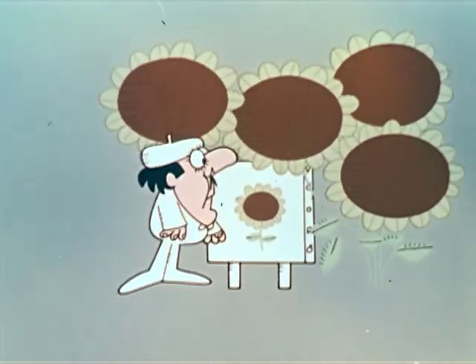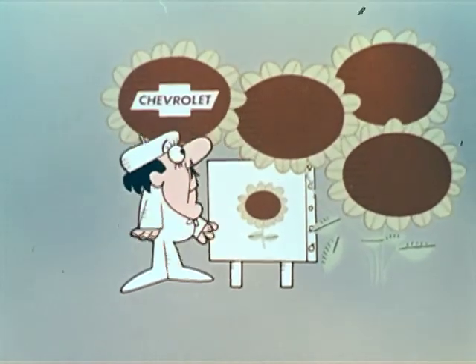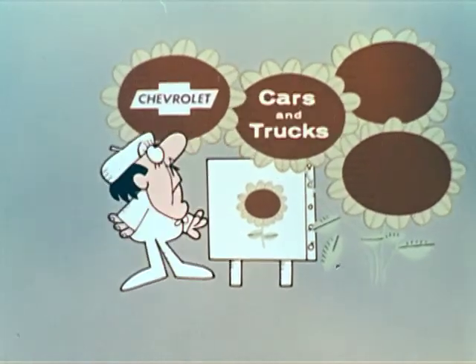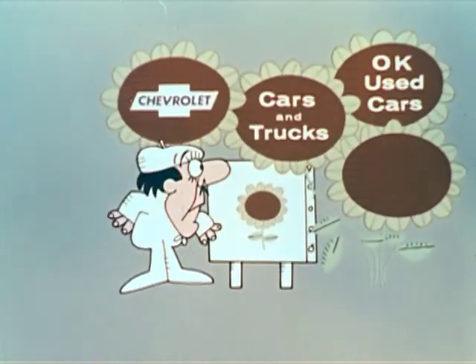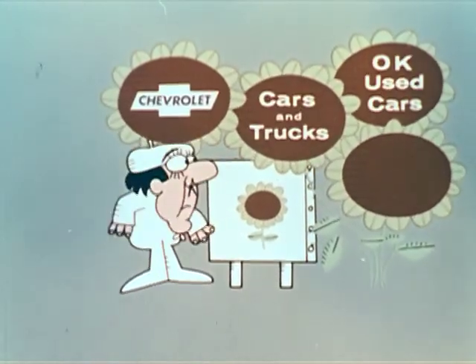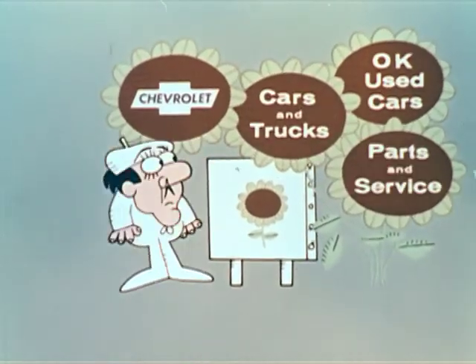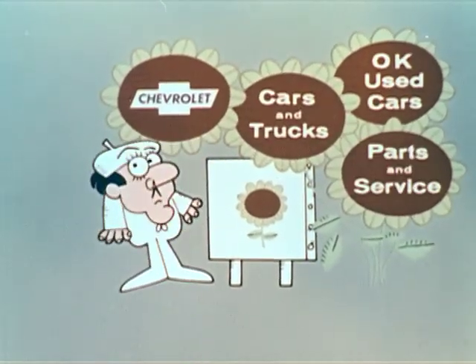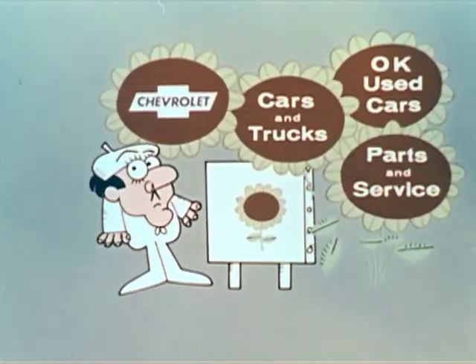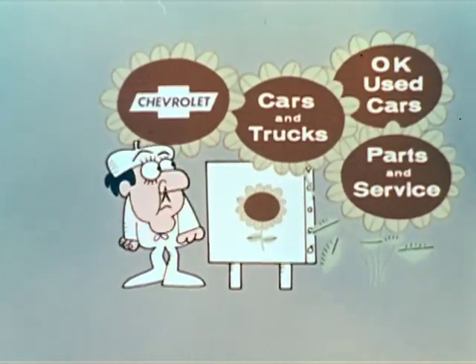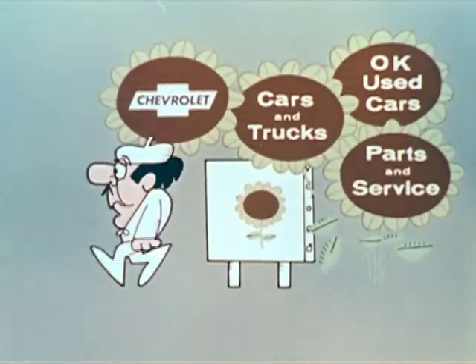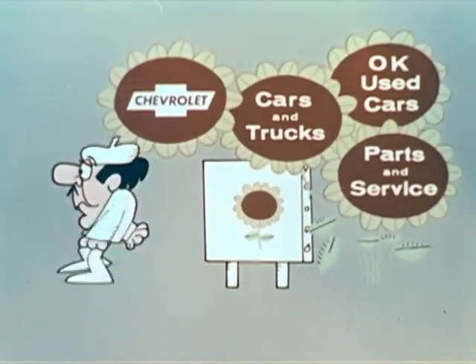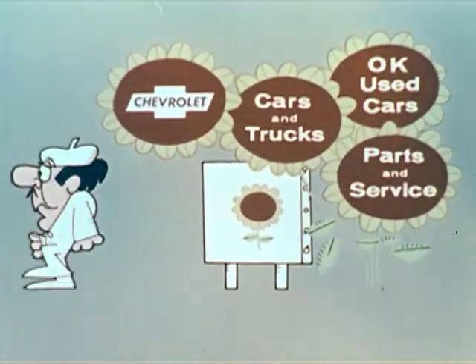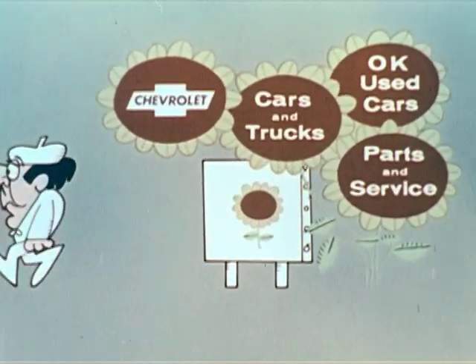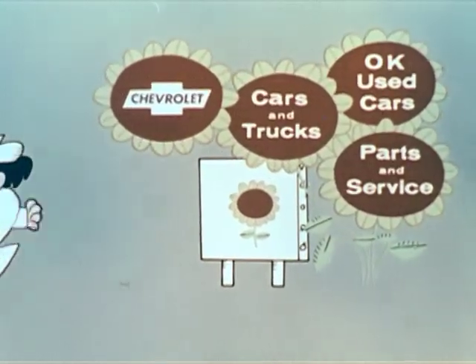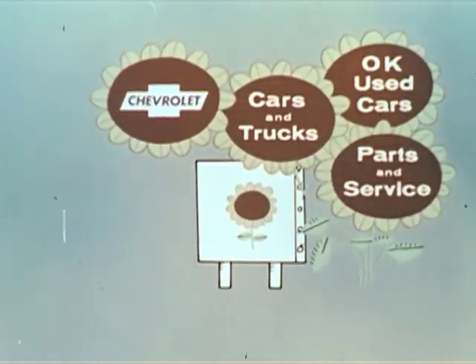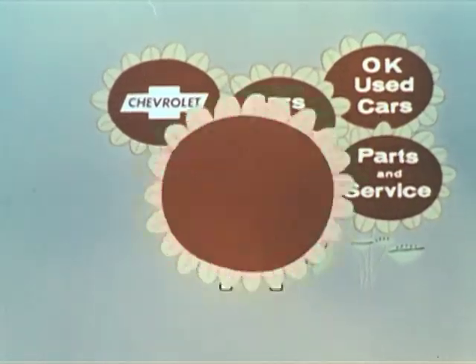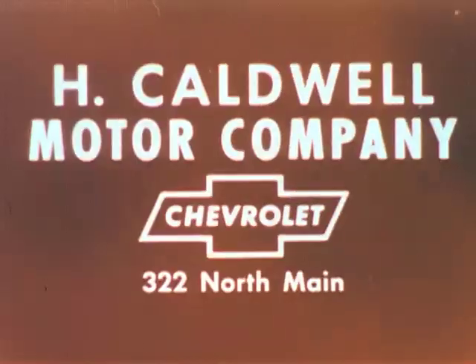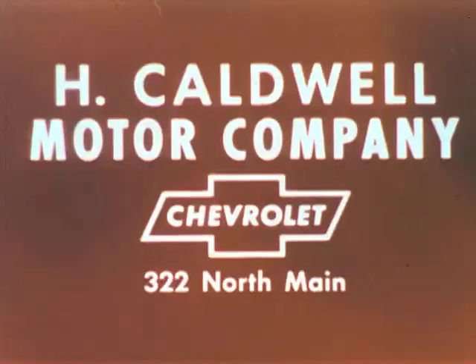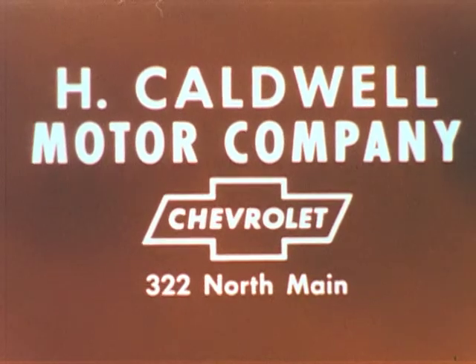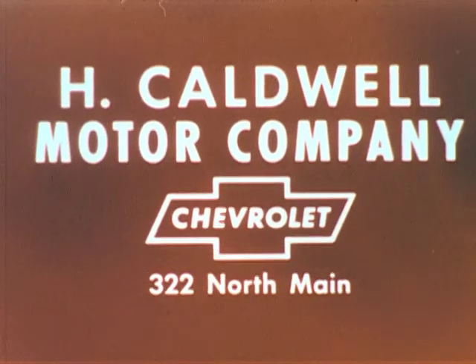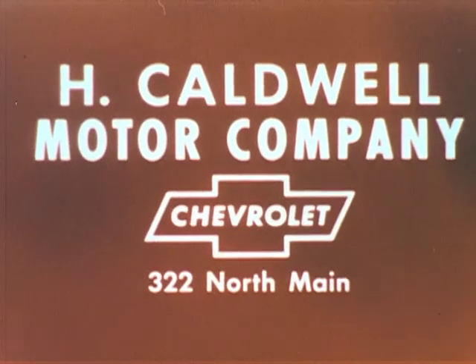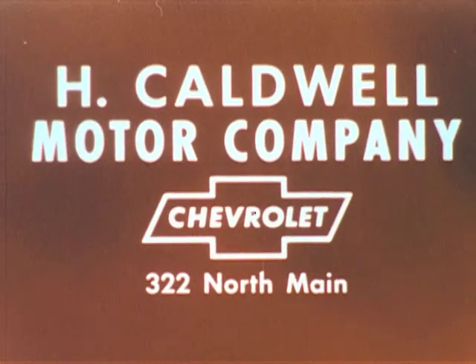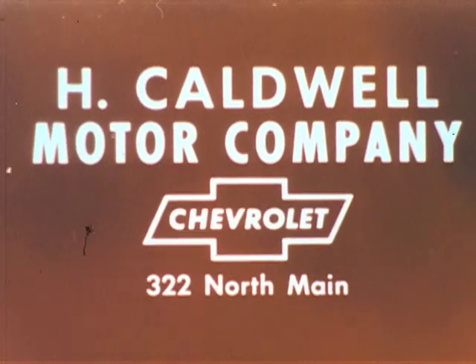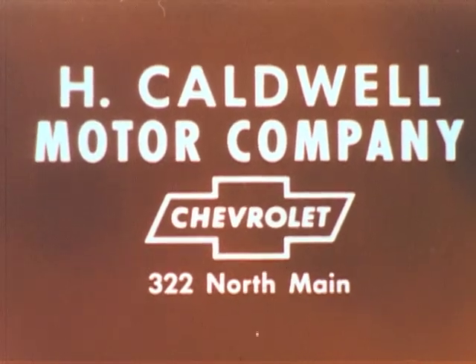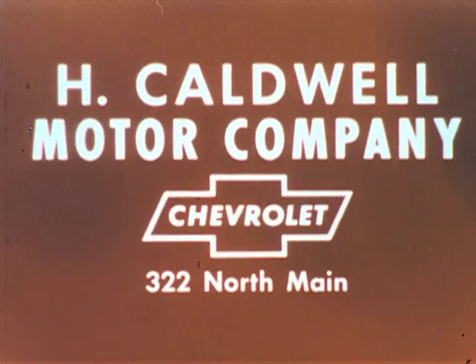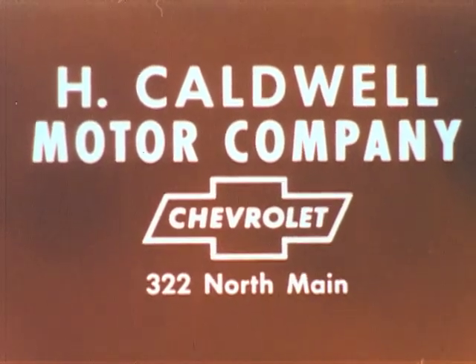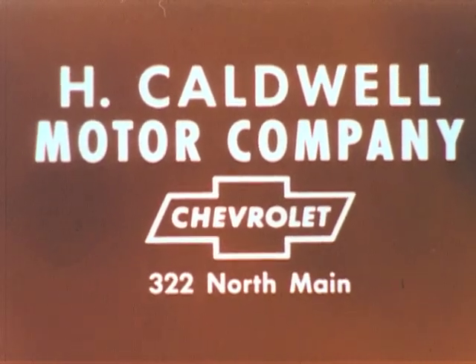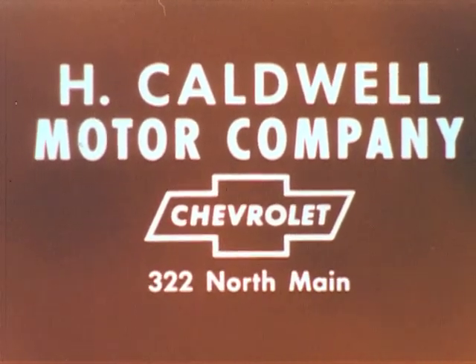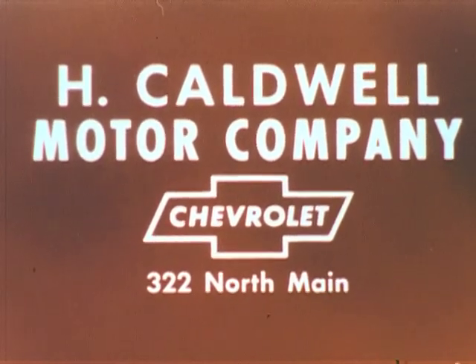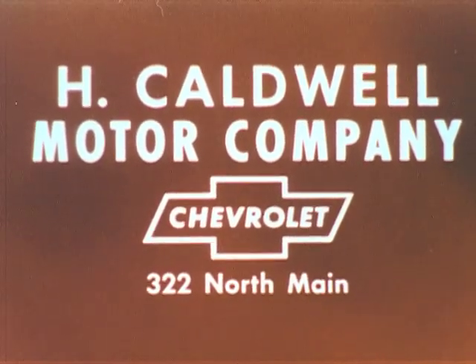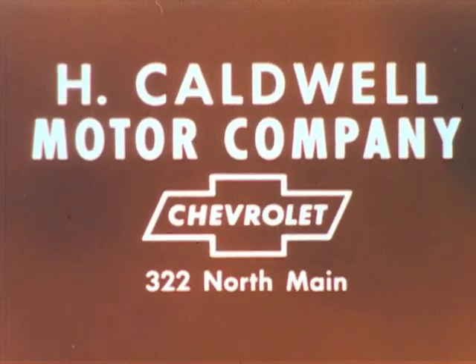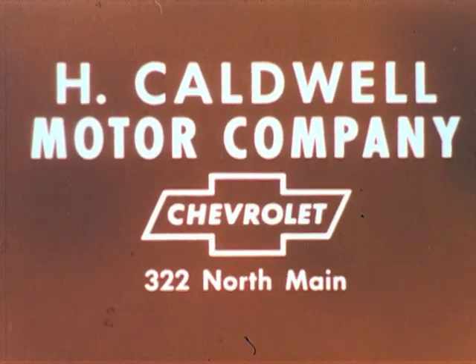Camaro. For all your automotive needs, see Caldwell Motor Company.